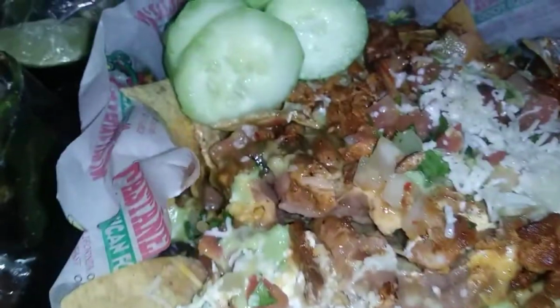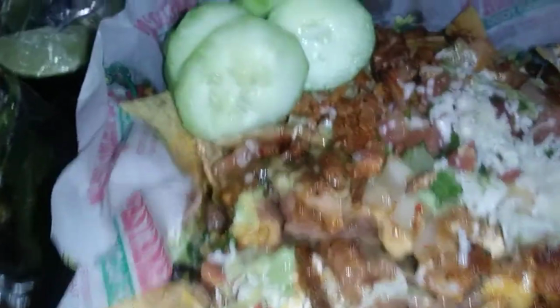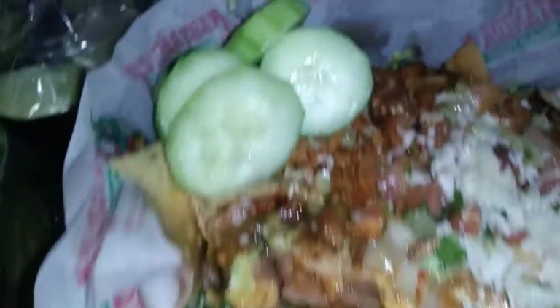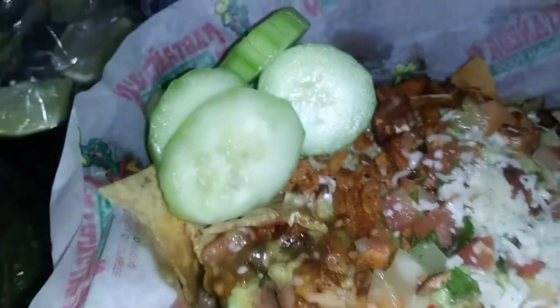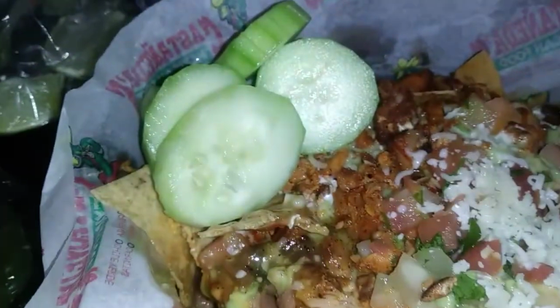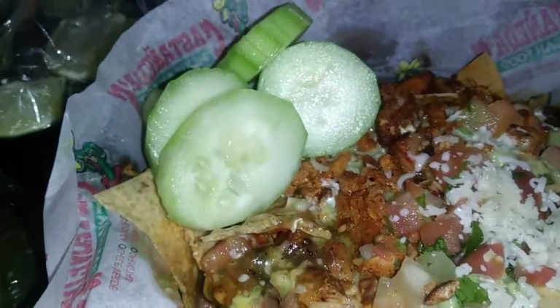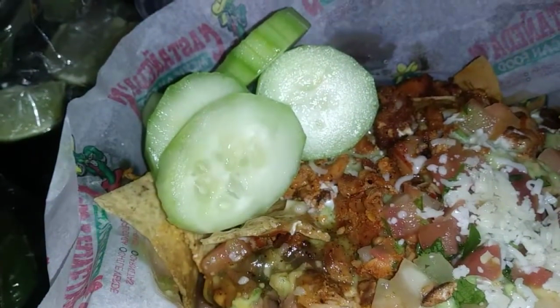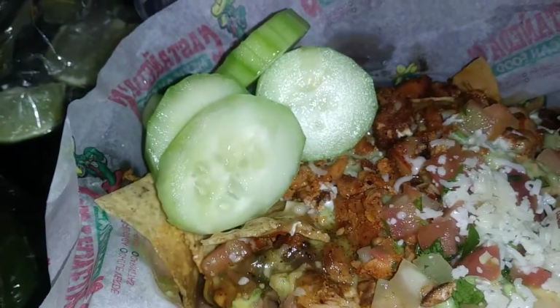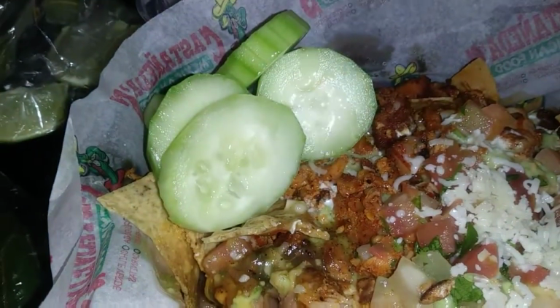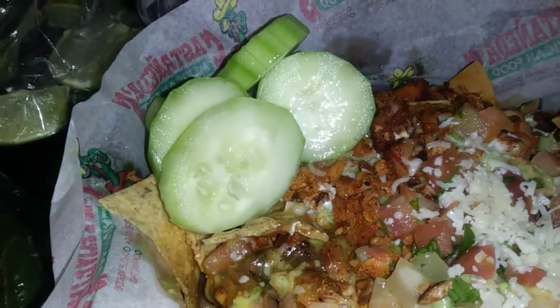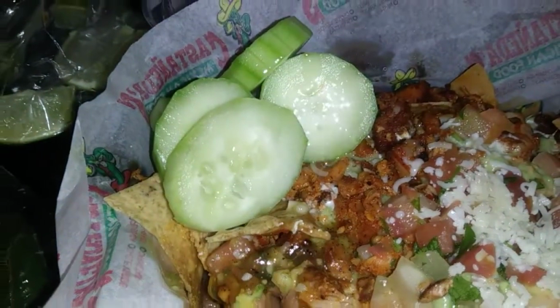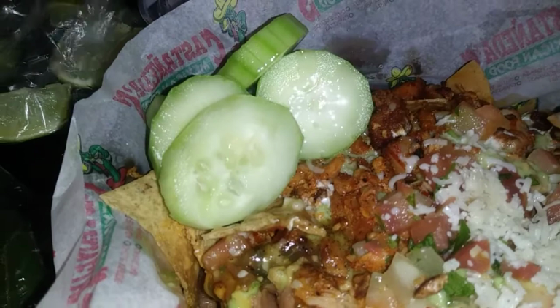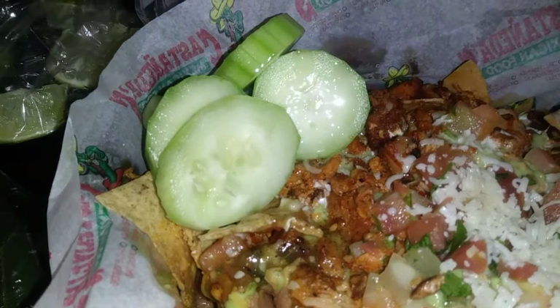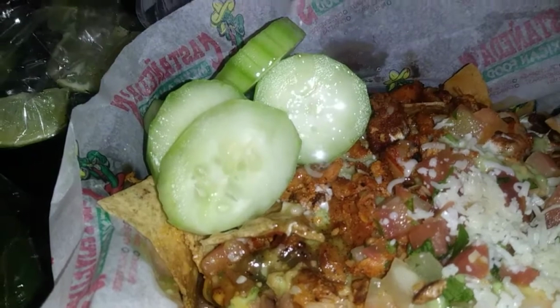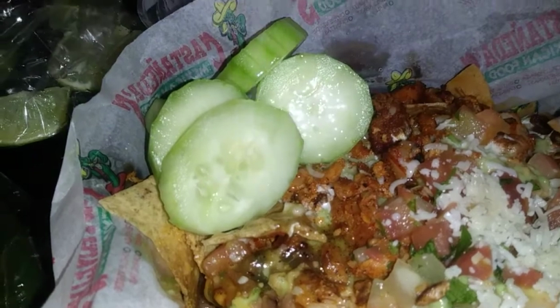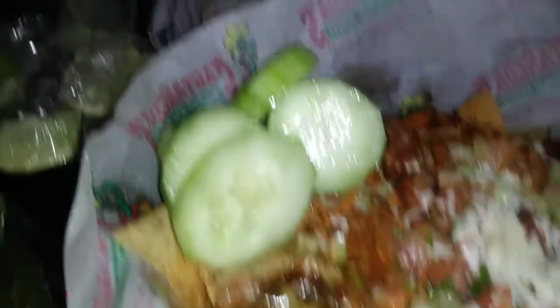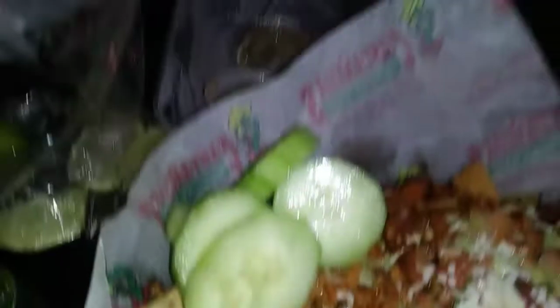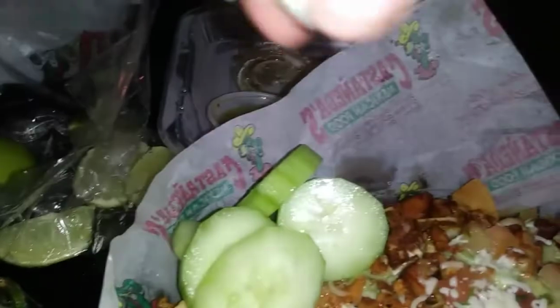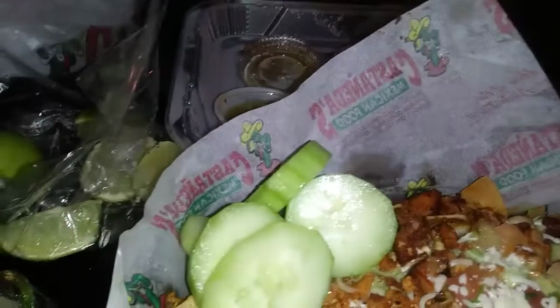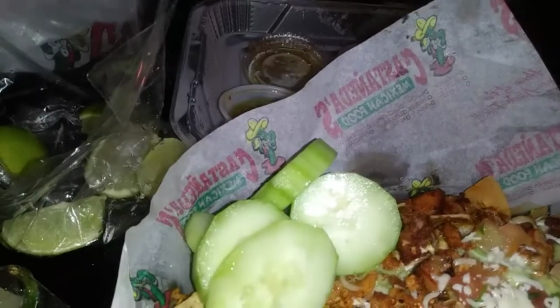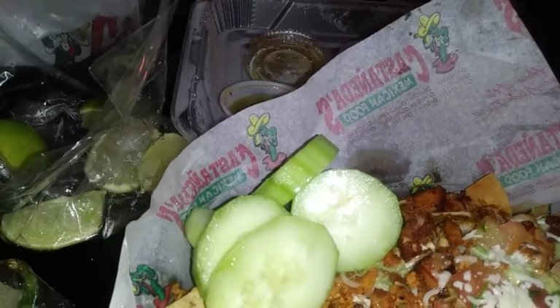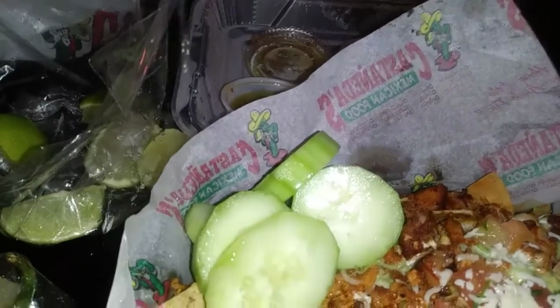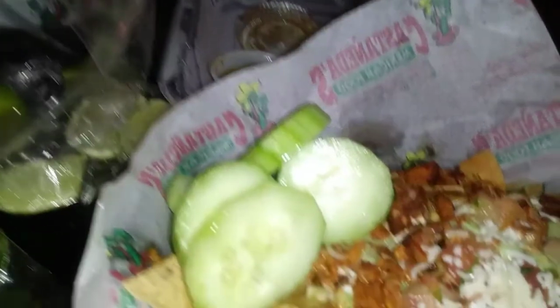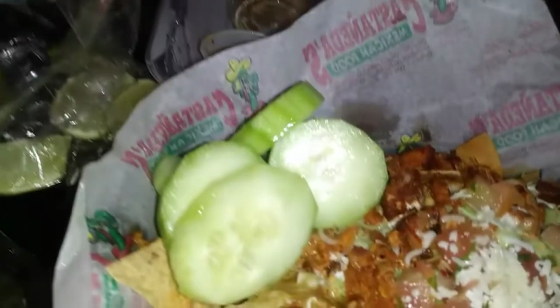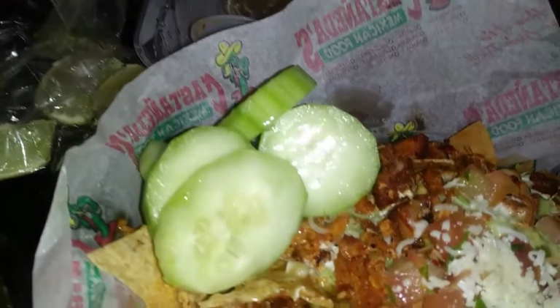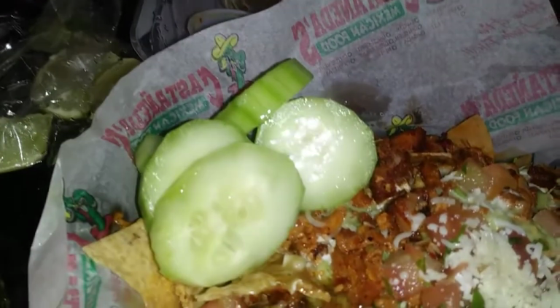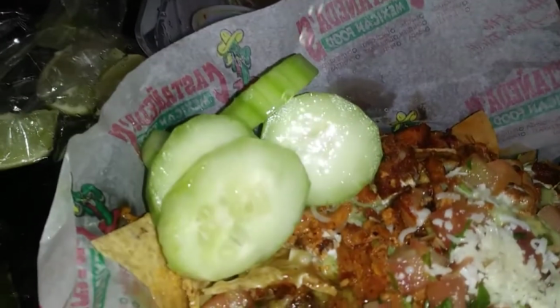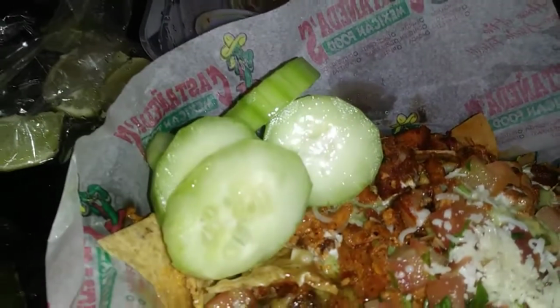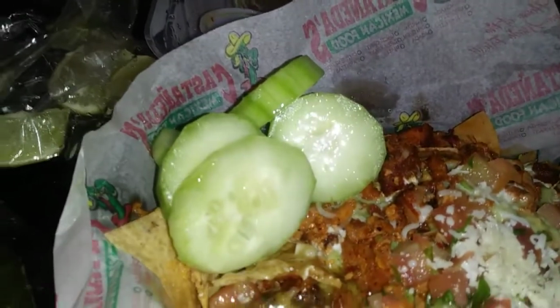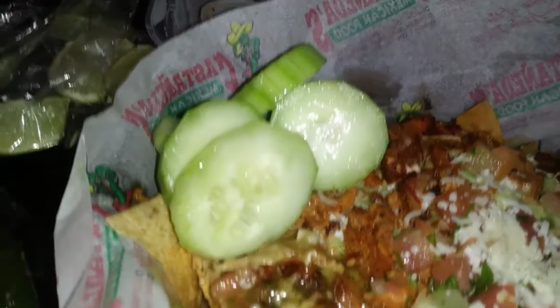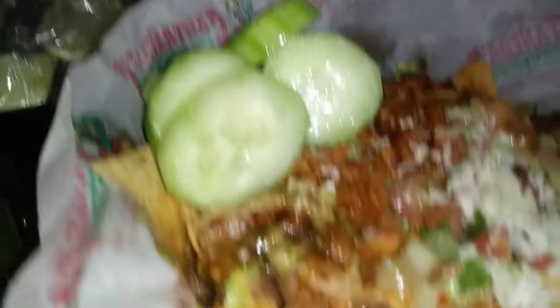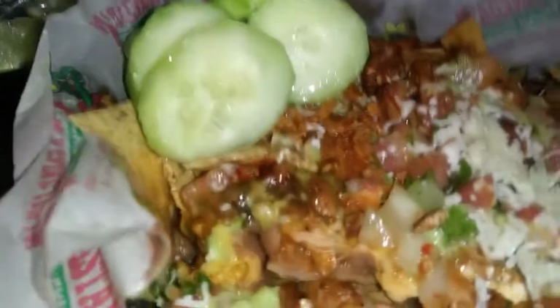Some chicken nachos. Put me a little lime on my cucumbers.